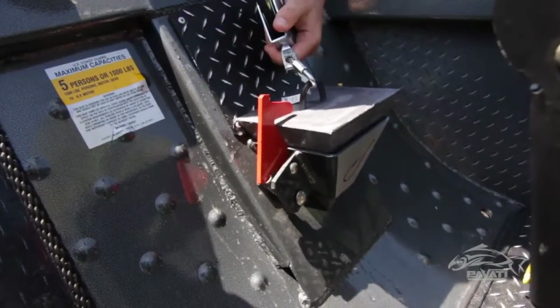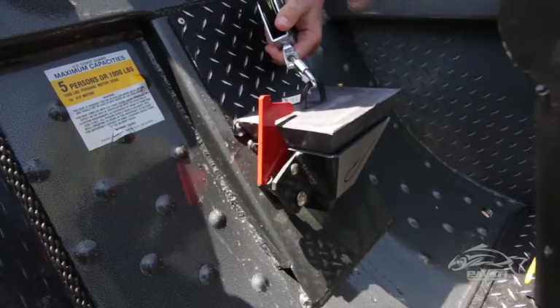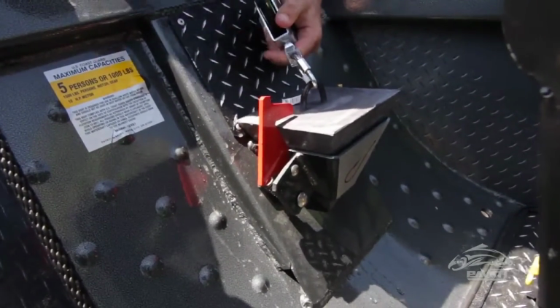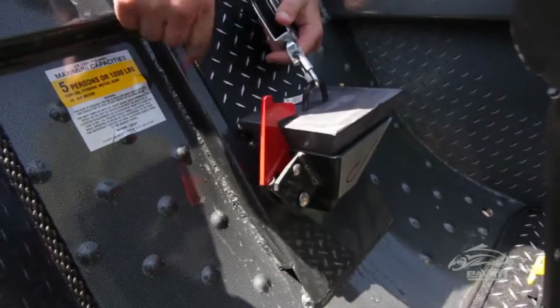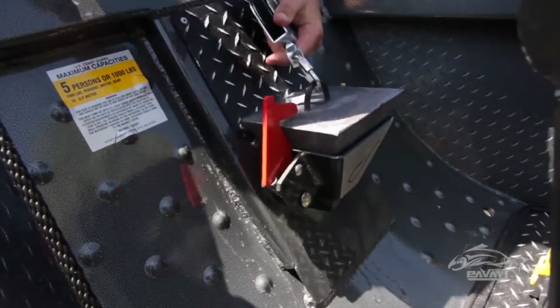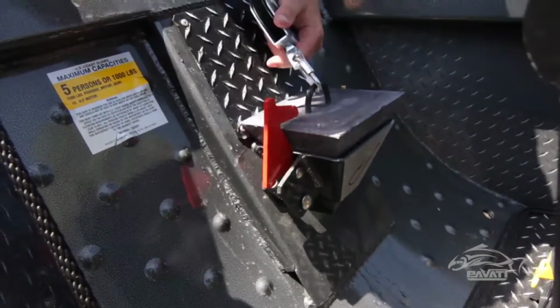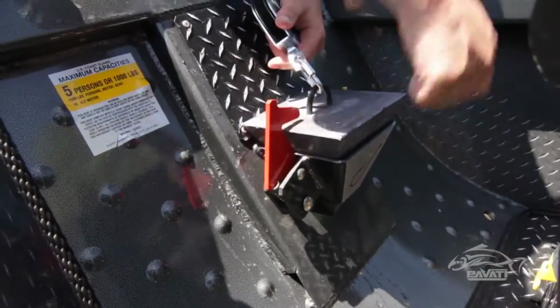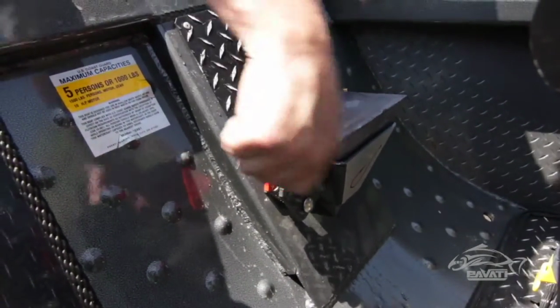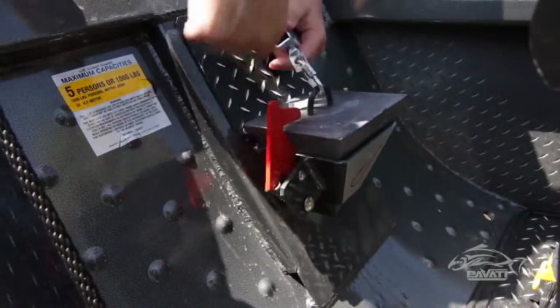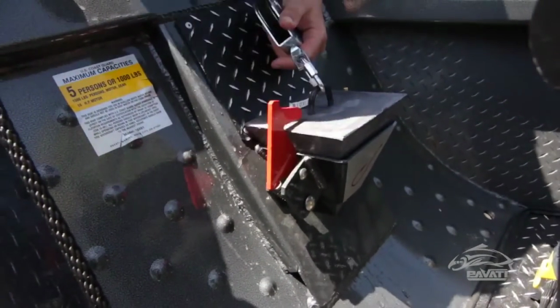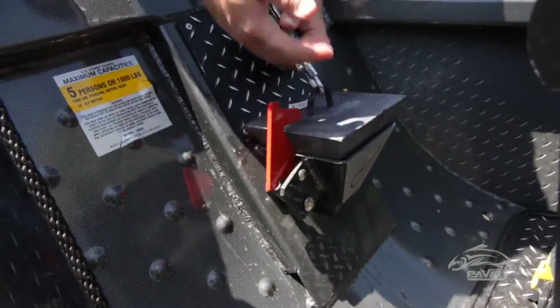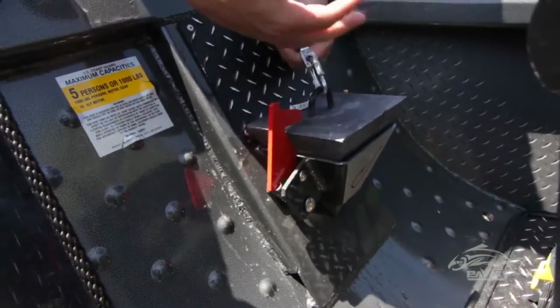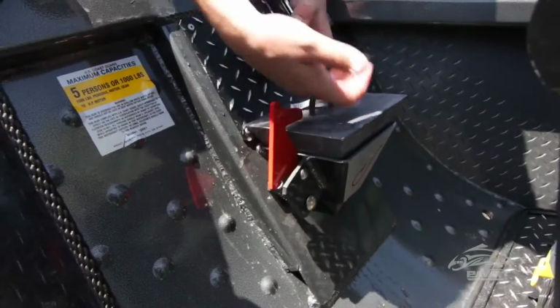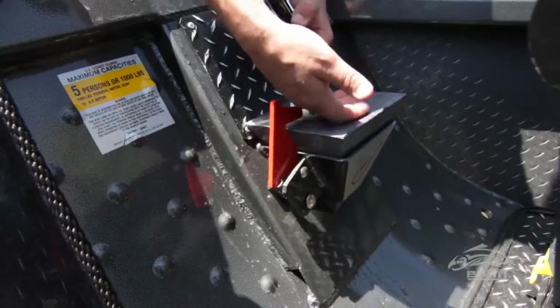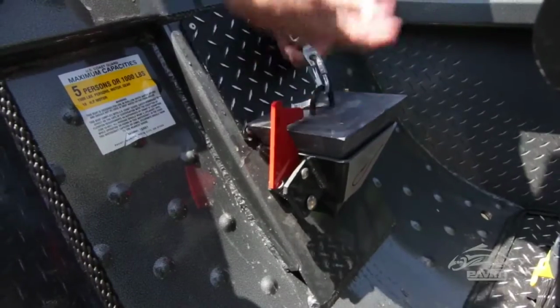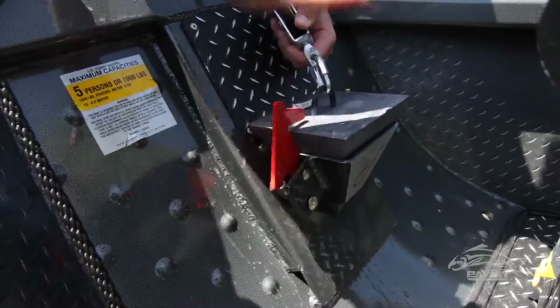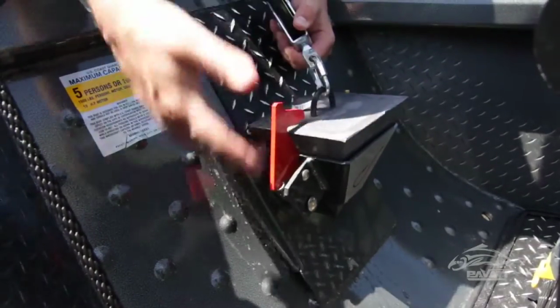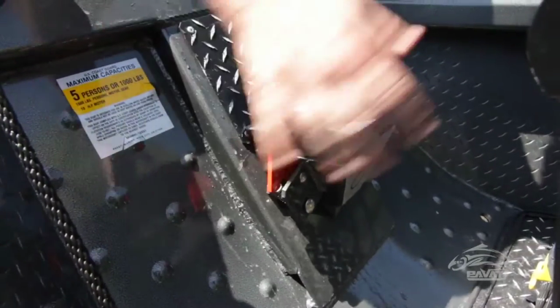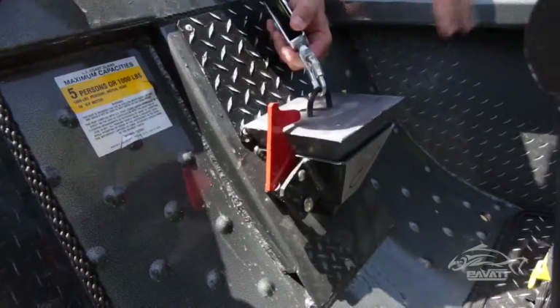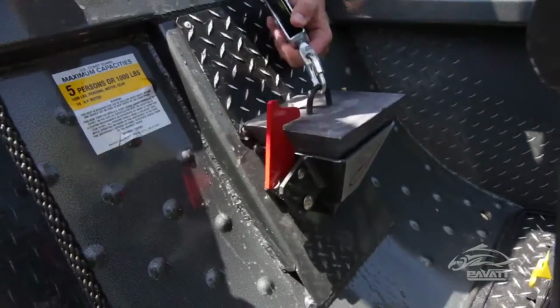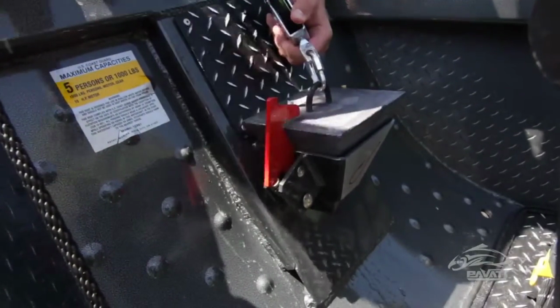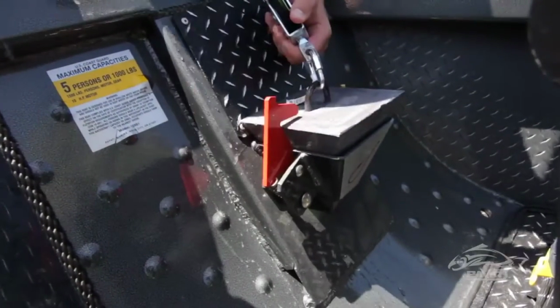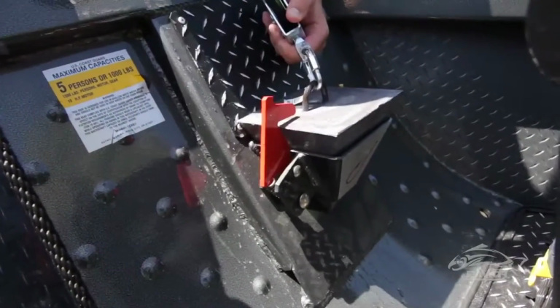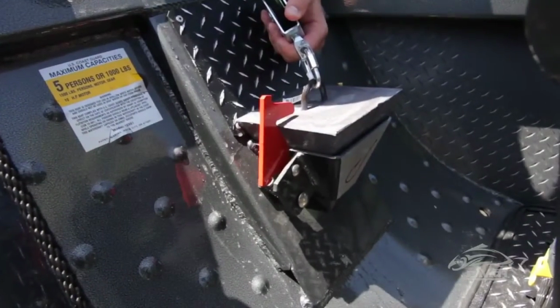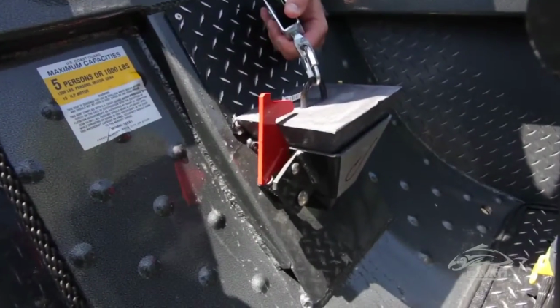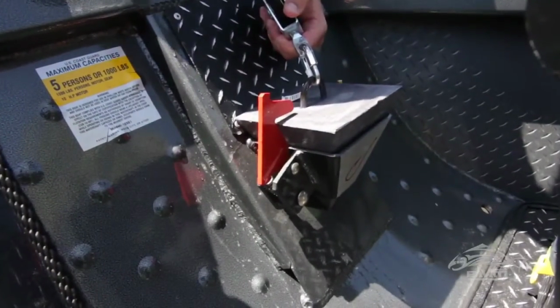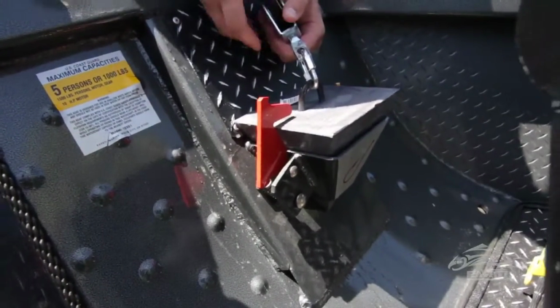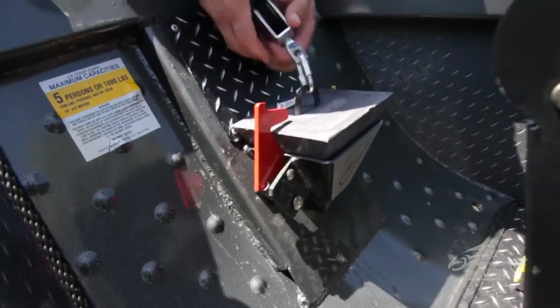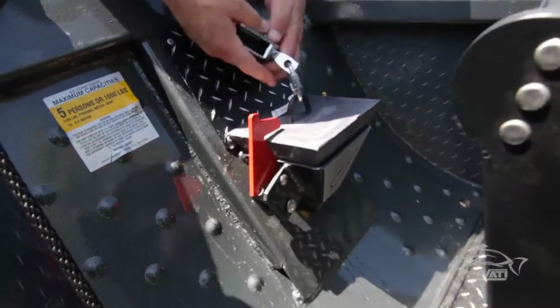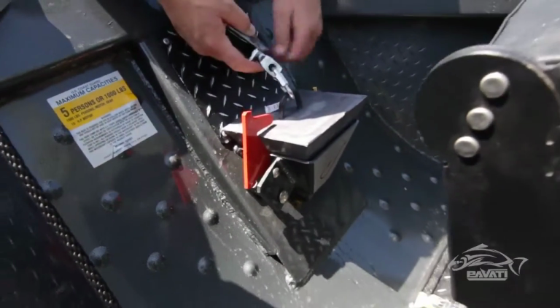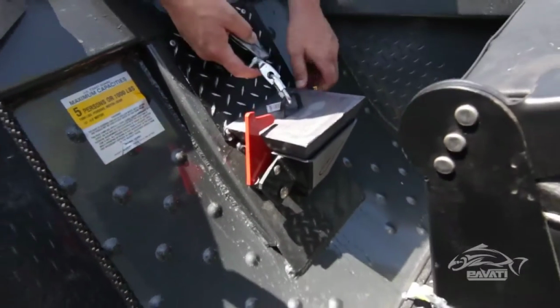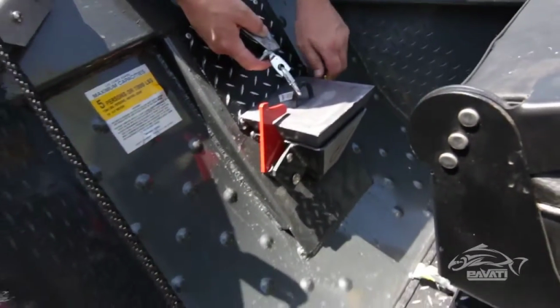There are no bungees or anything — you don't have to worry about the anchor coming out, bouncing around, and demolishing the back of your boat.